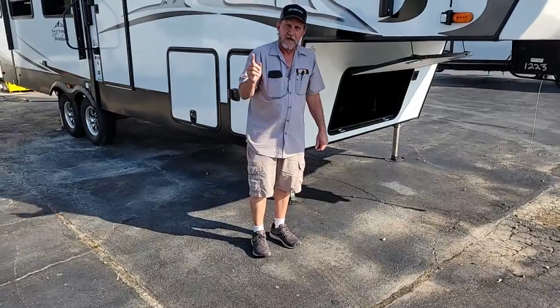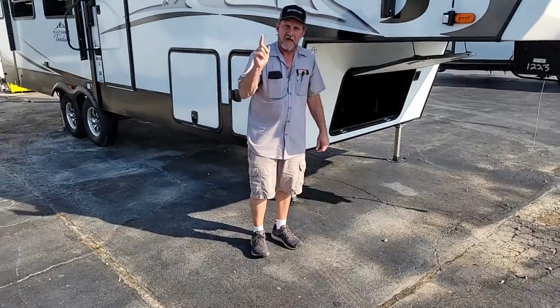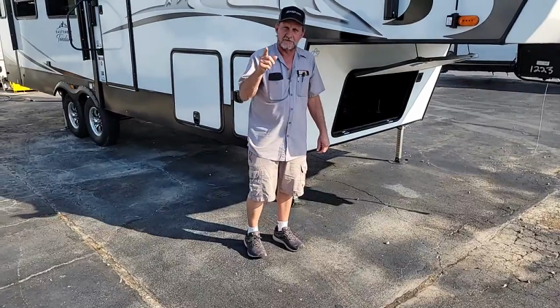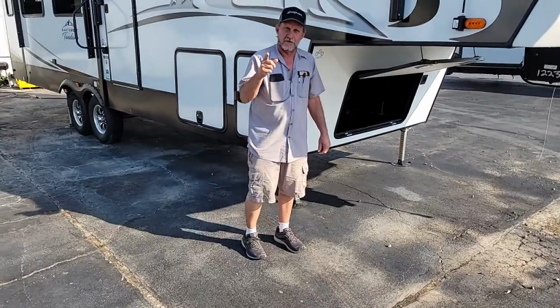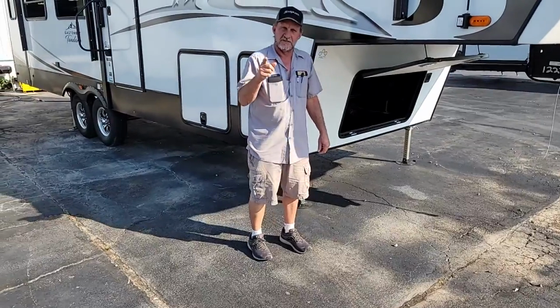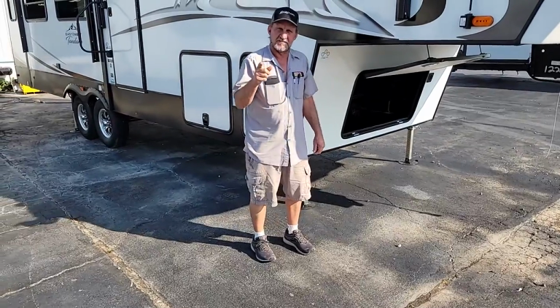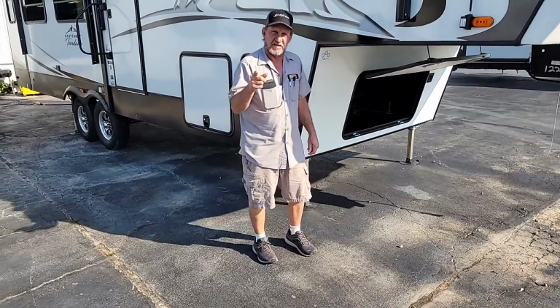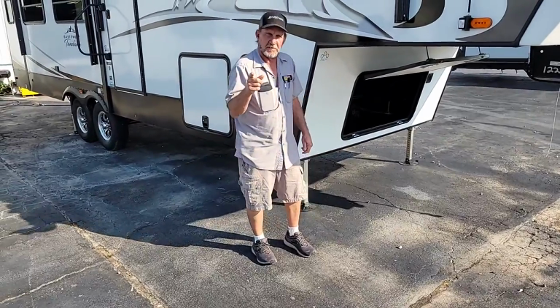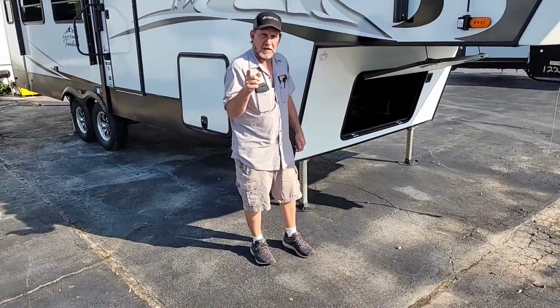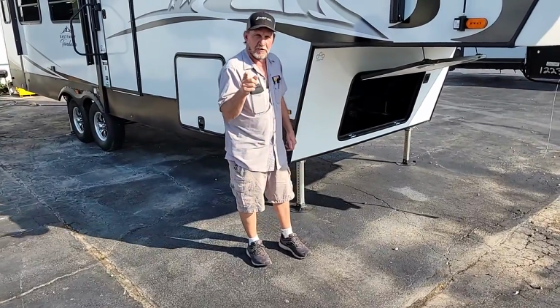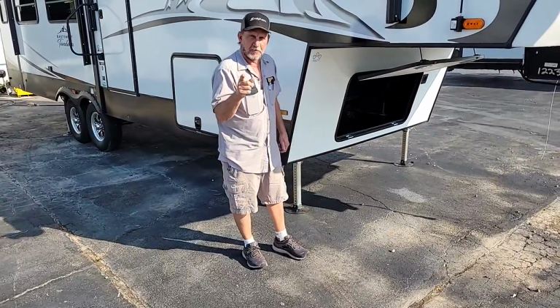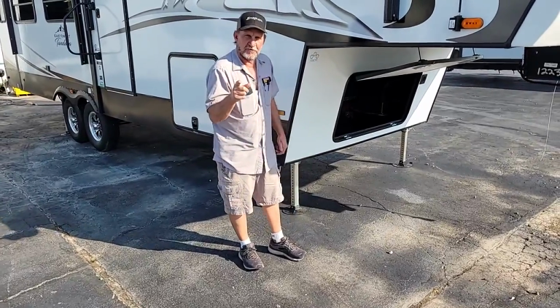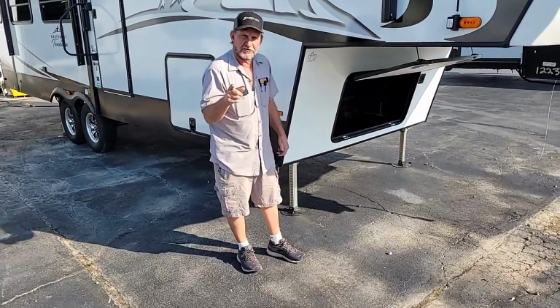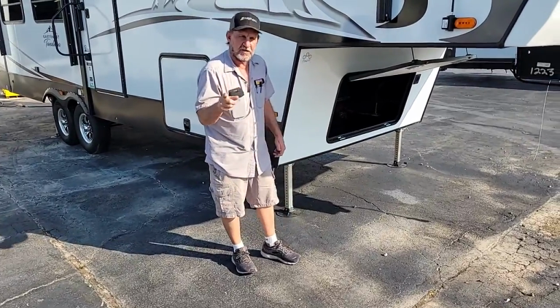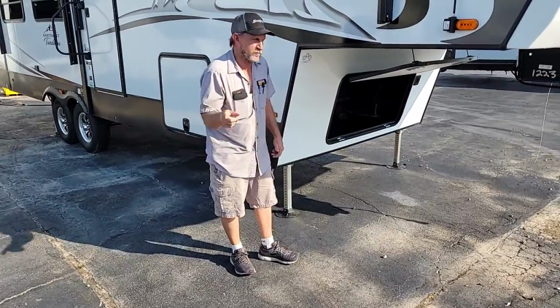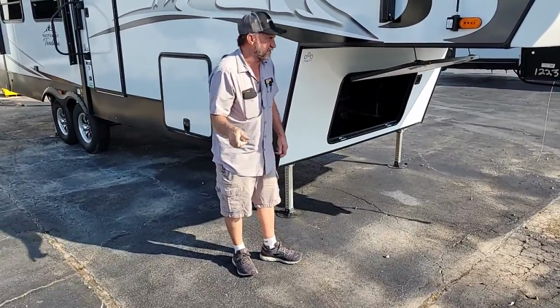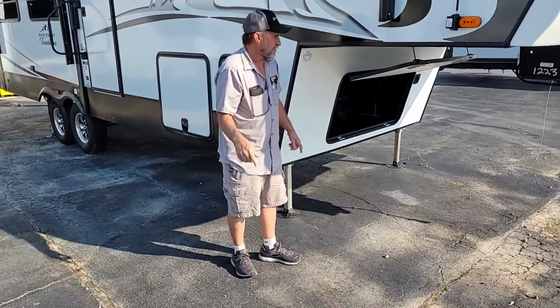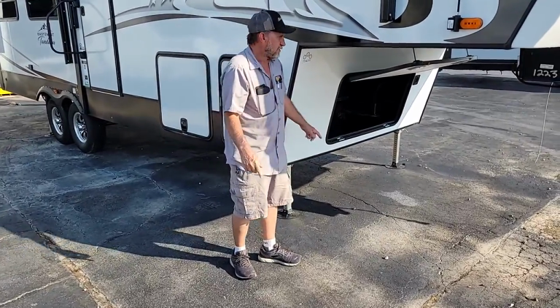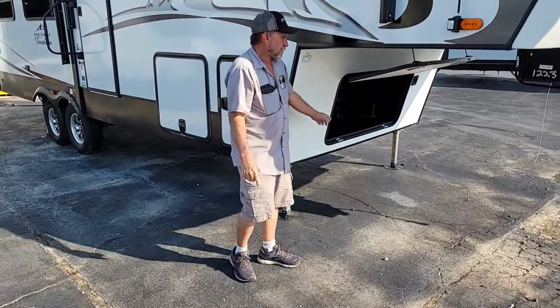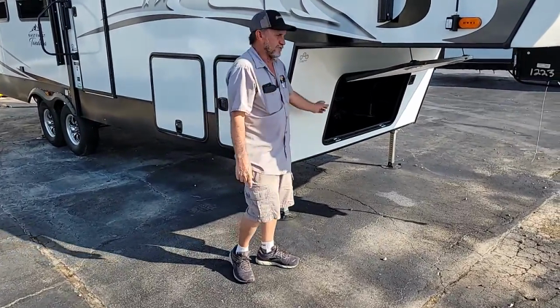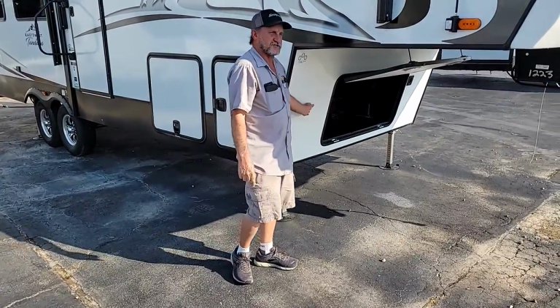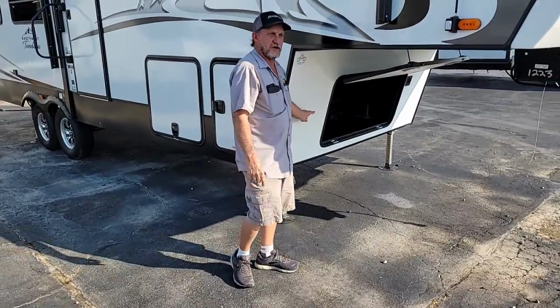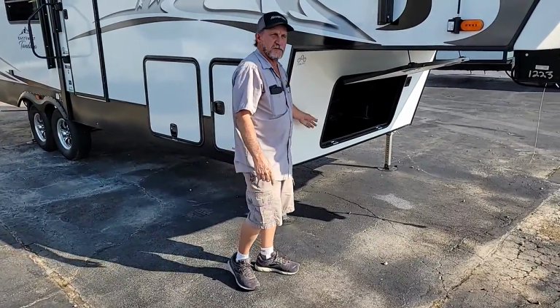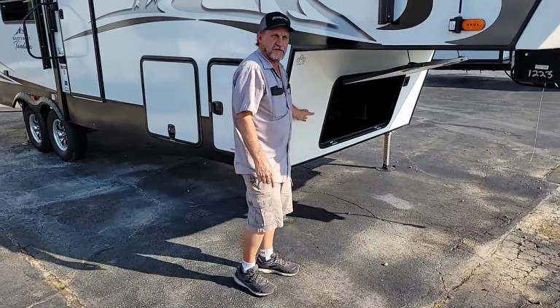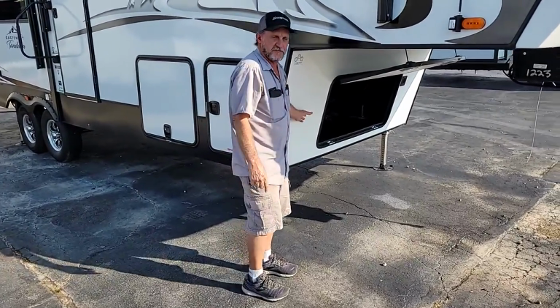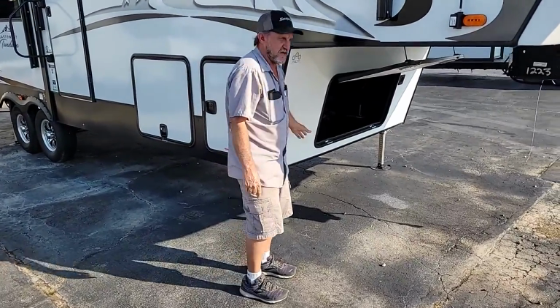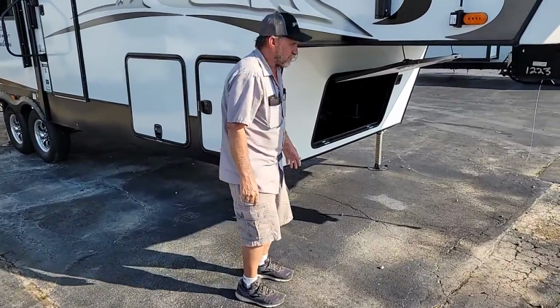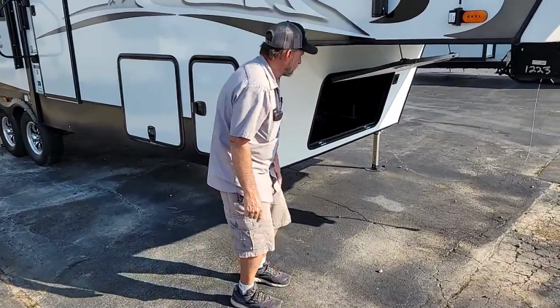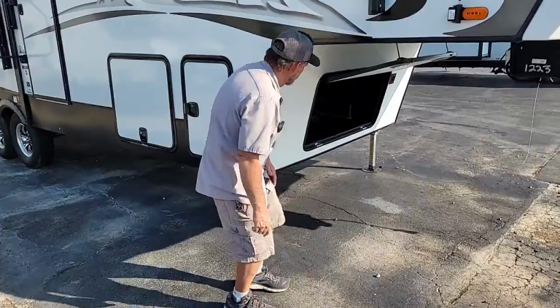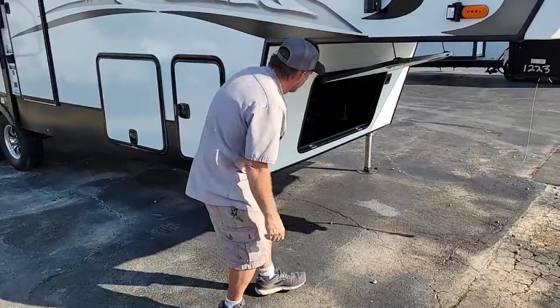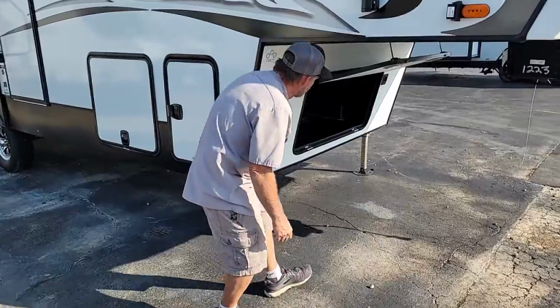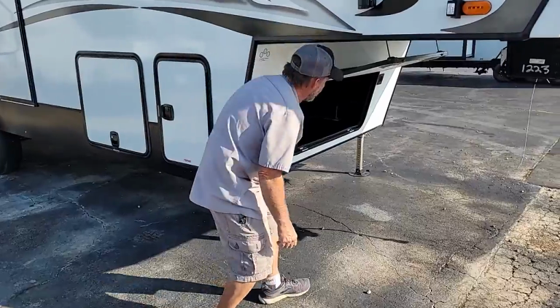Hi Jordan, this is Tim. I'm going to go through your trailer with you. We'll just start up here in the front and work our way around.